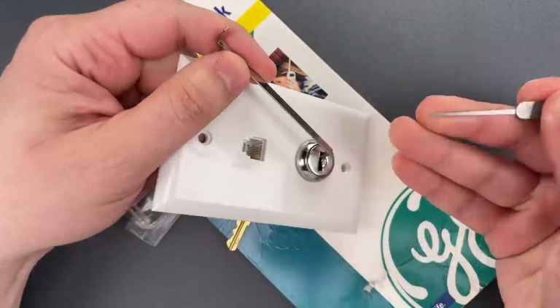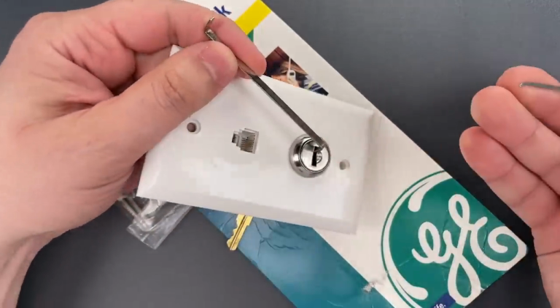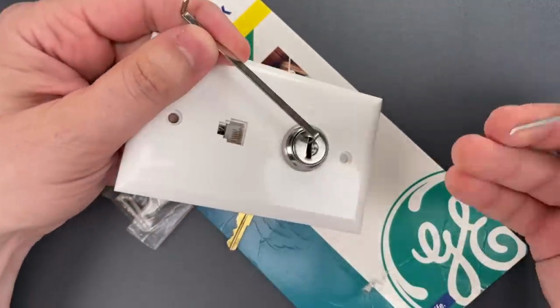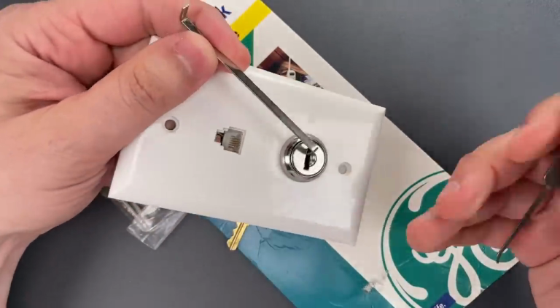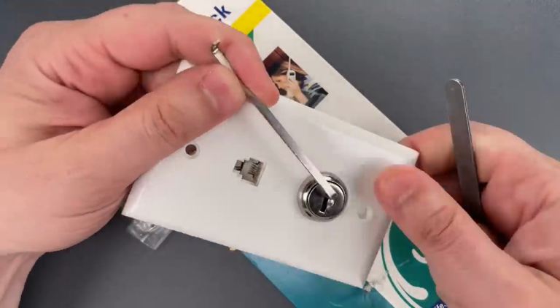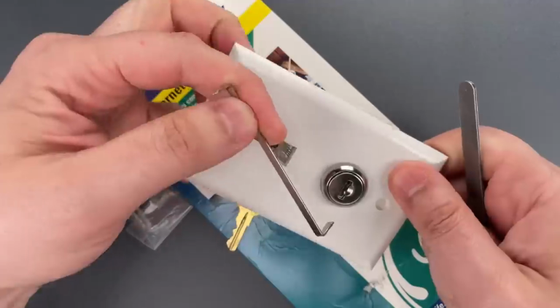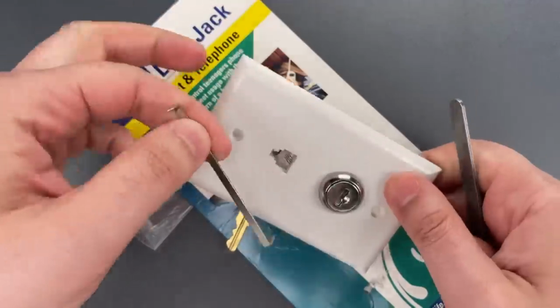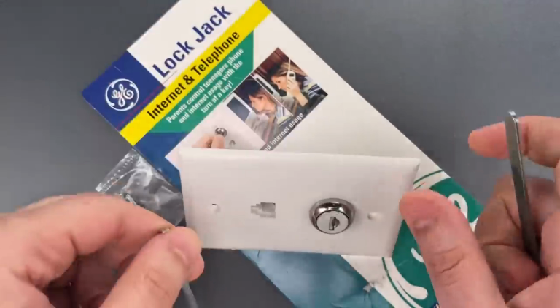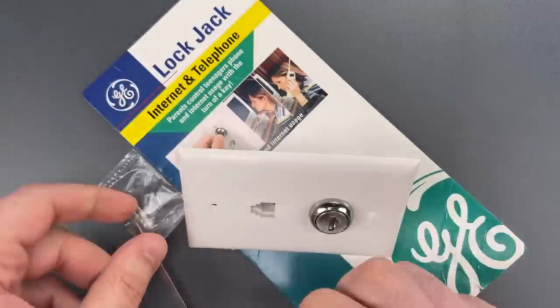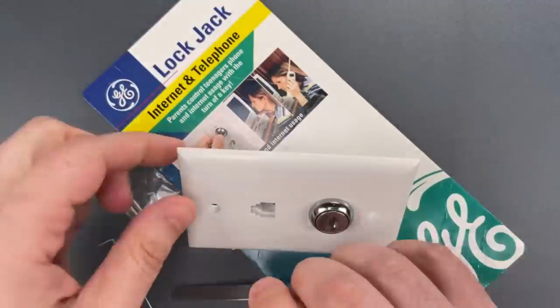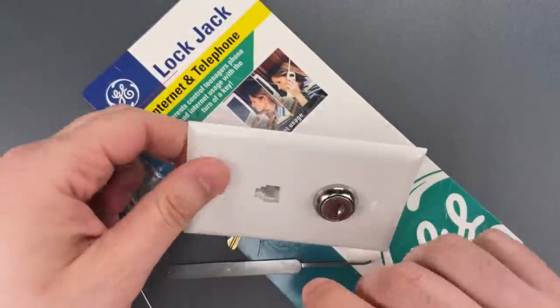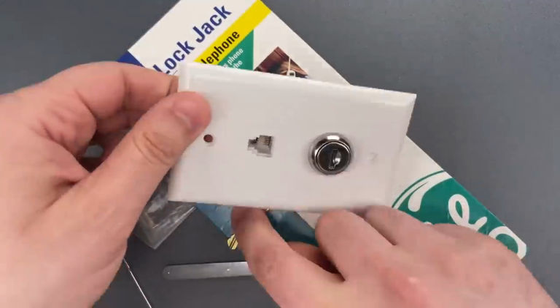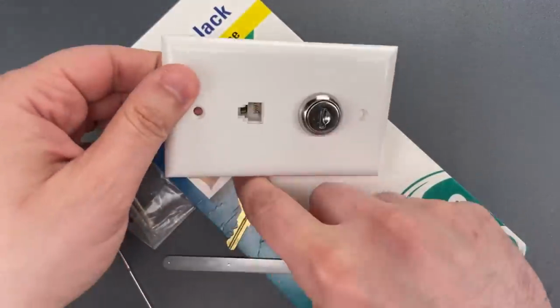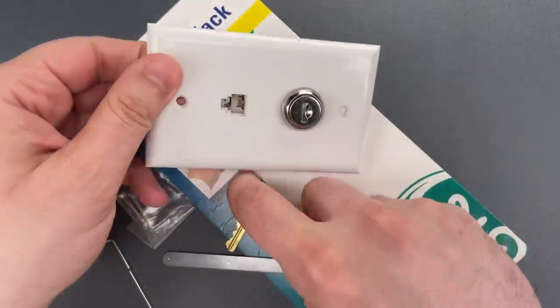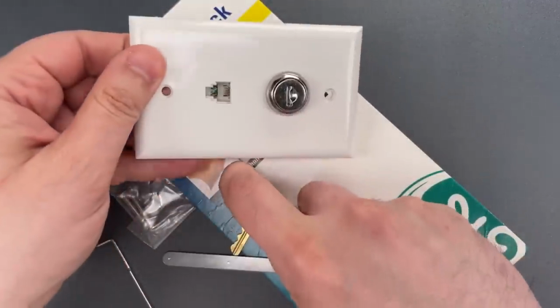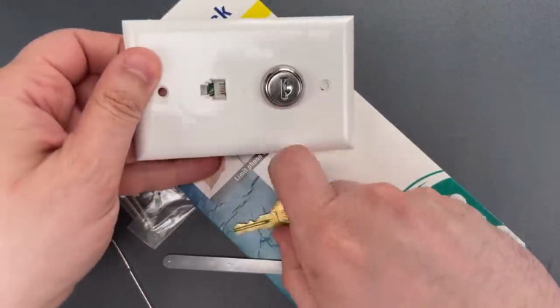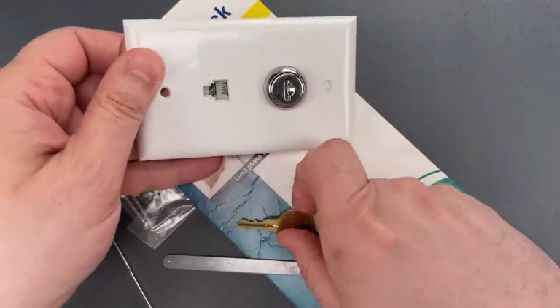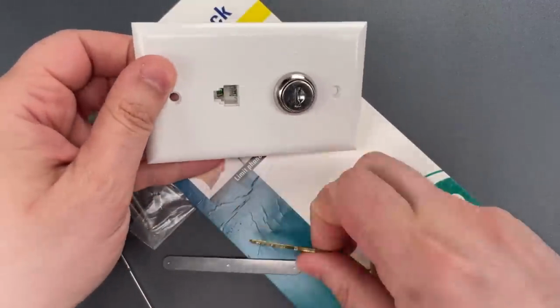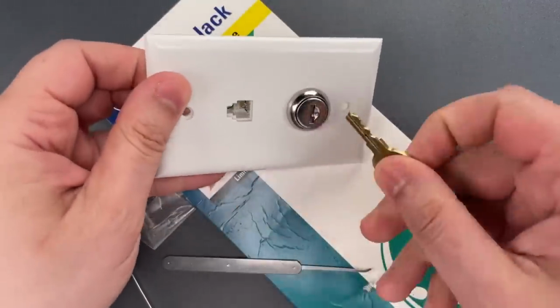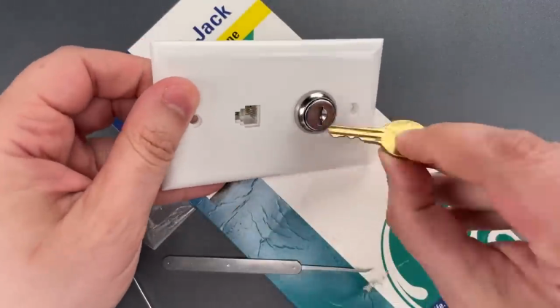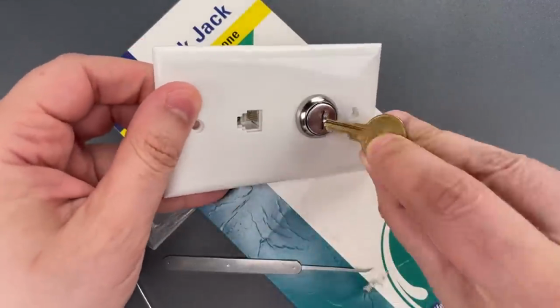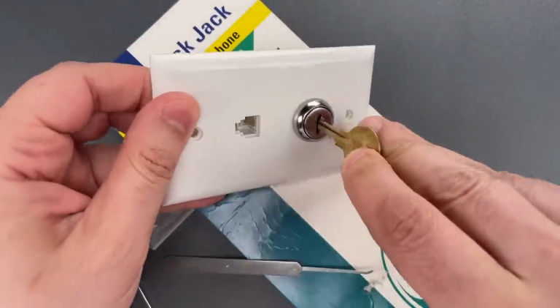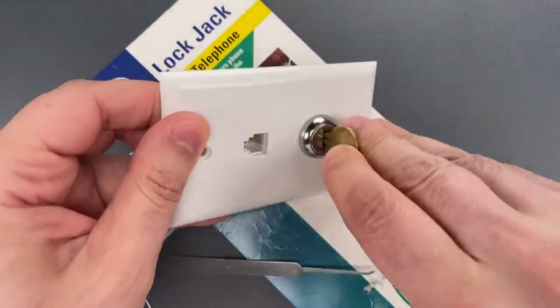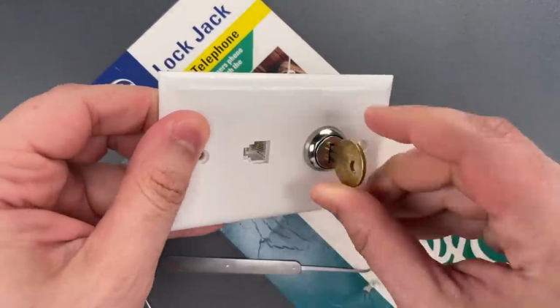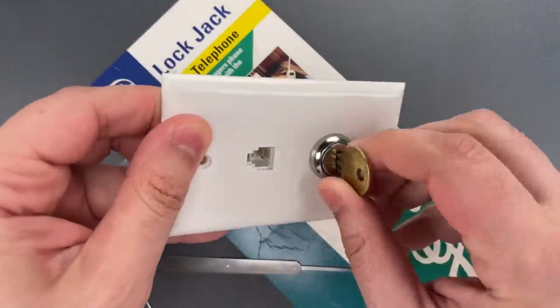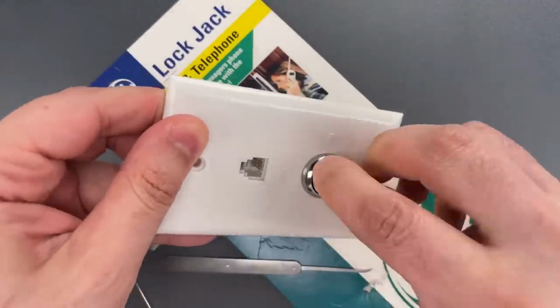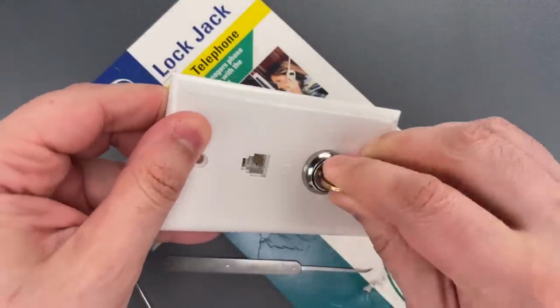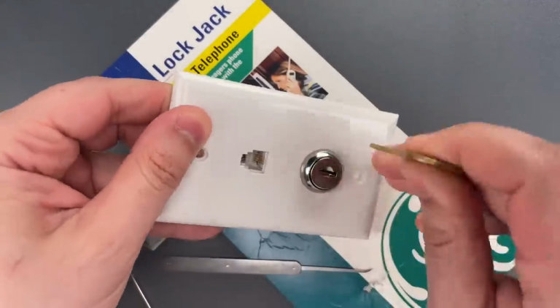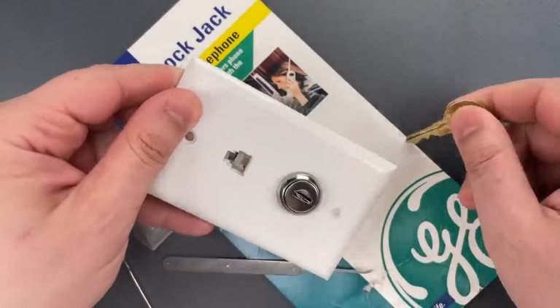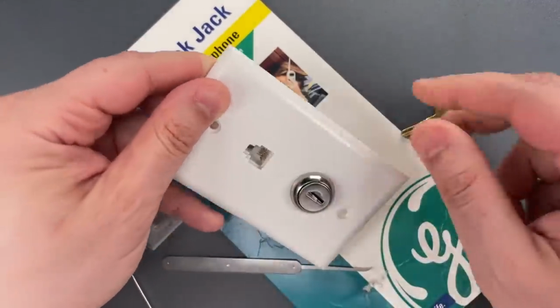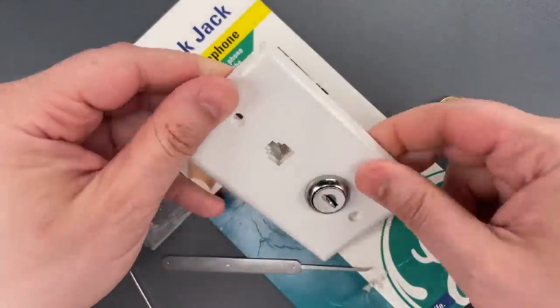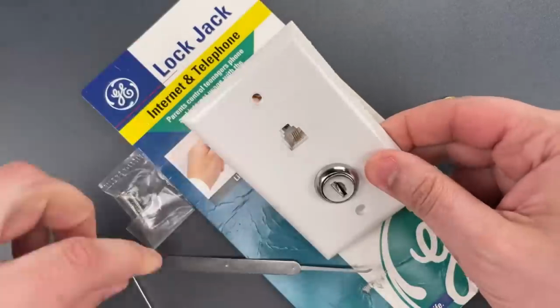And just that quickly we open this up. Let's lock it up again and do that one more time so you can see it was not a fluke.